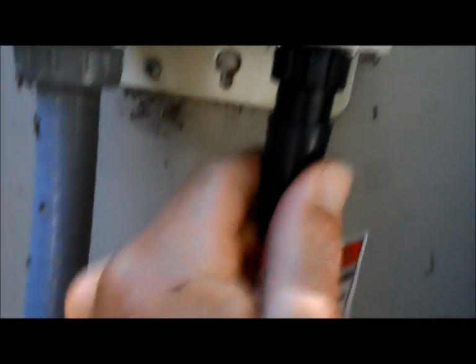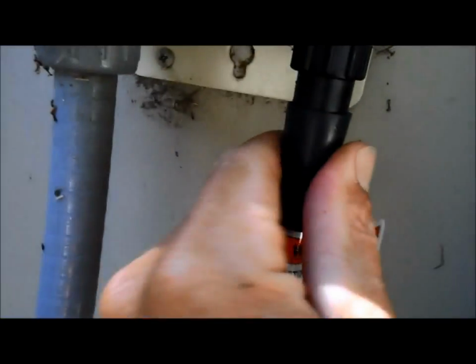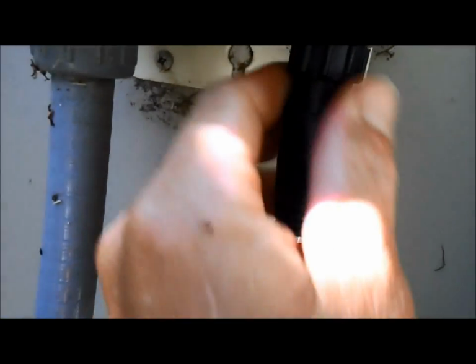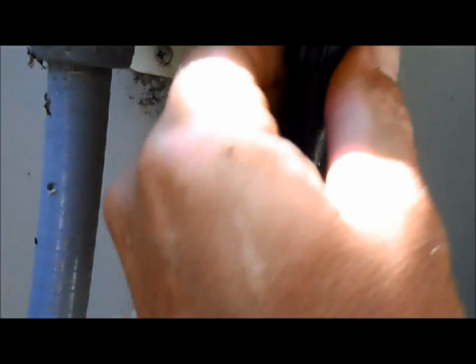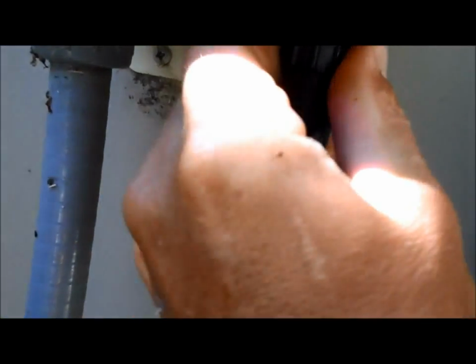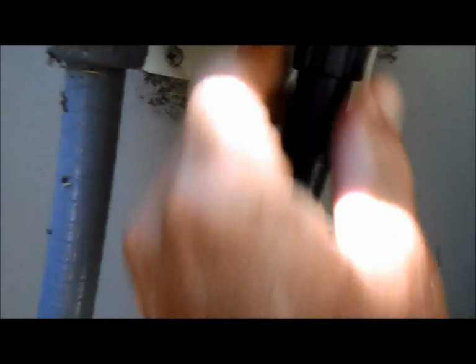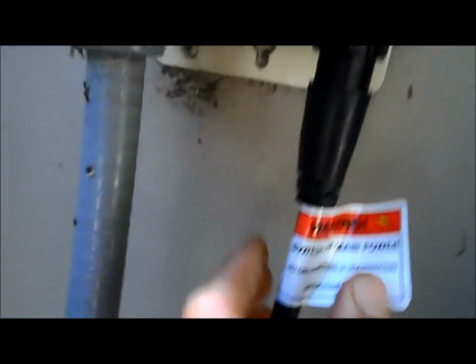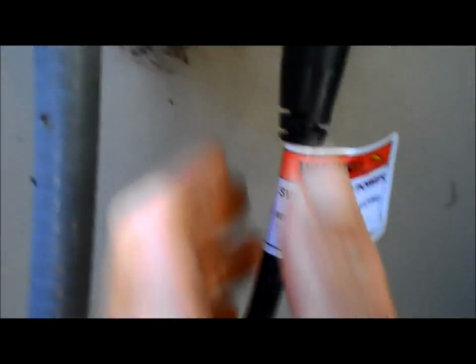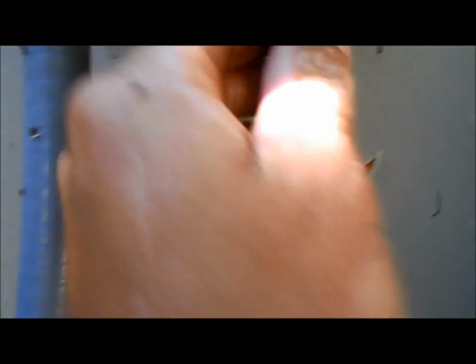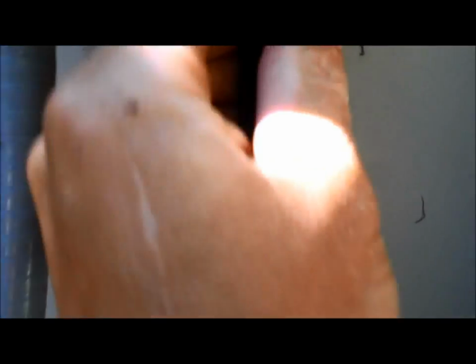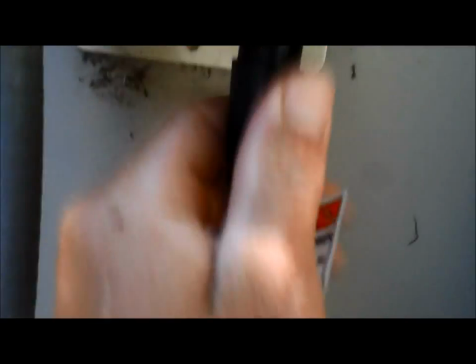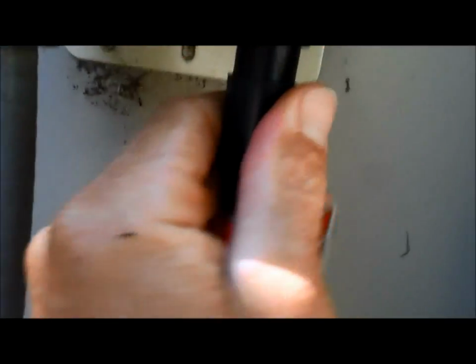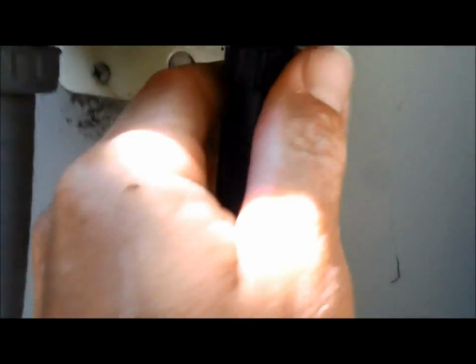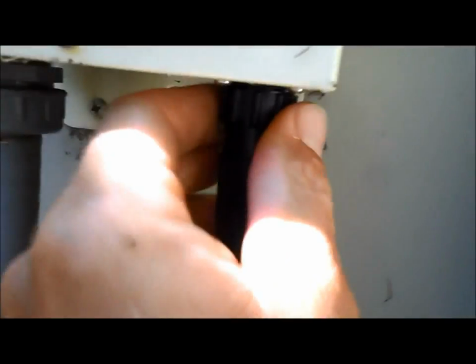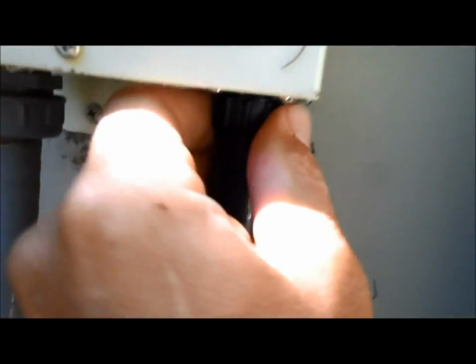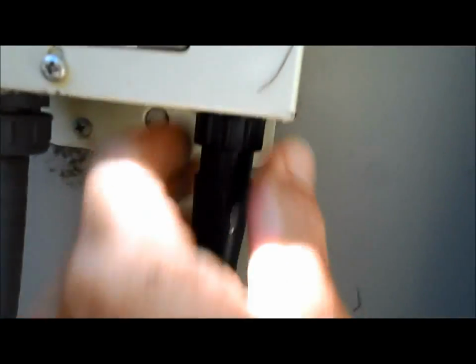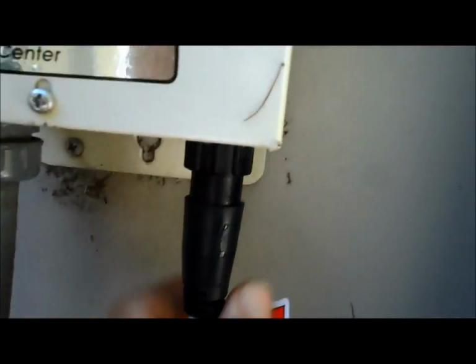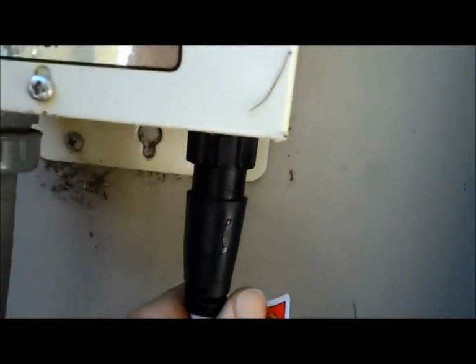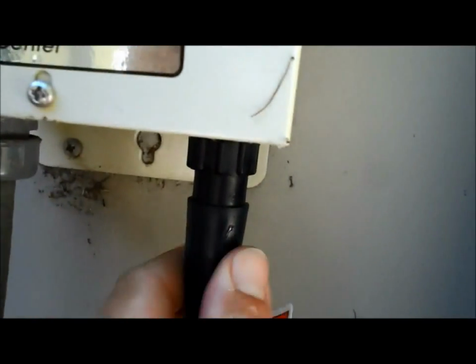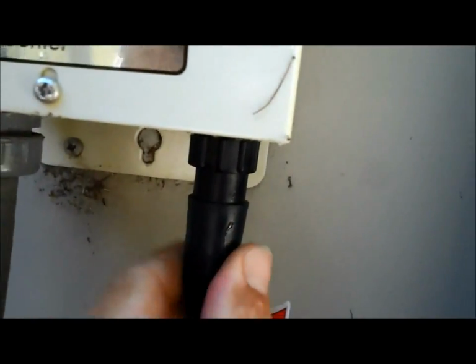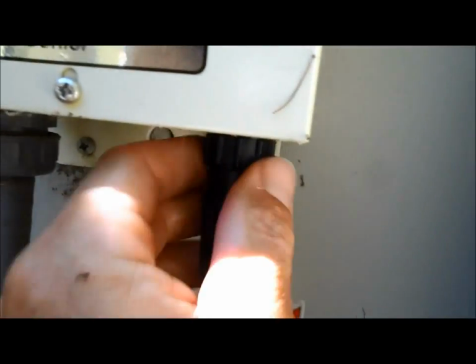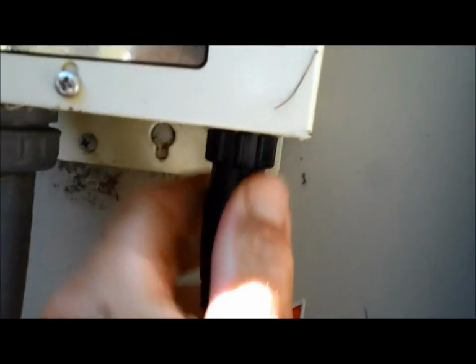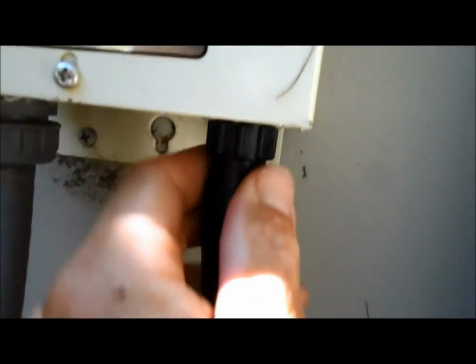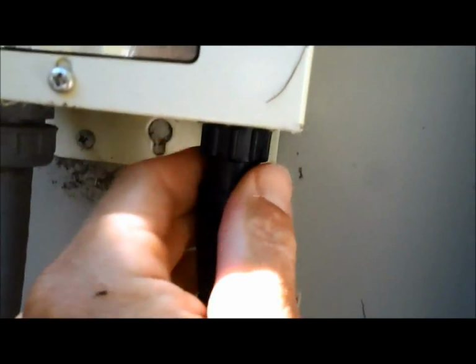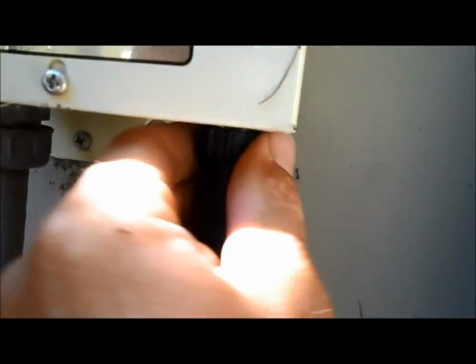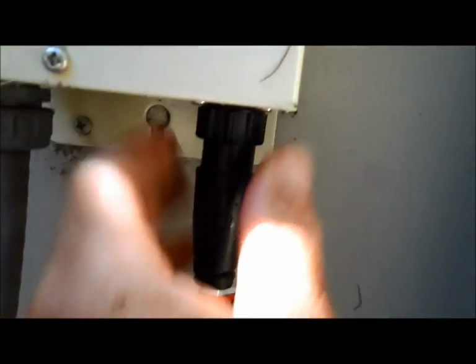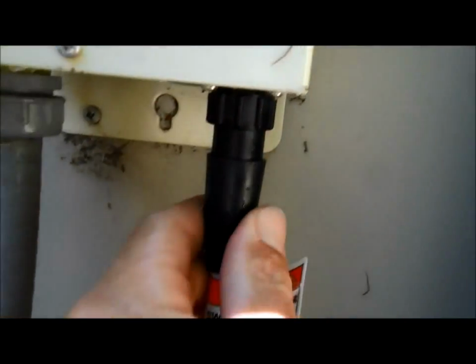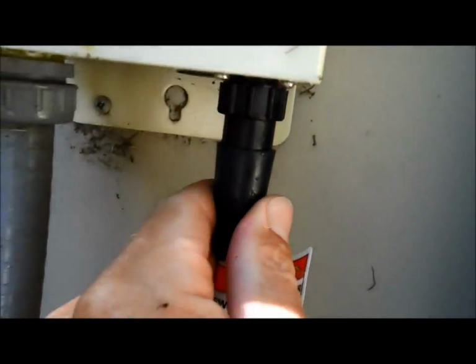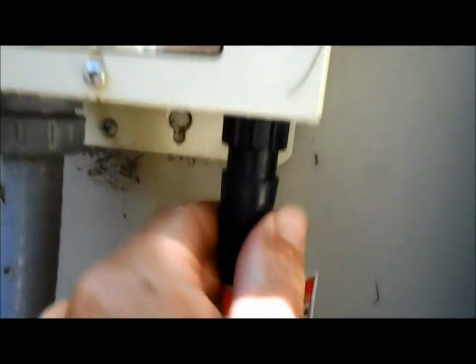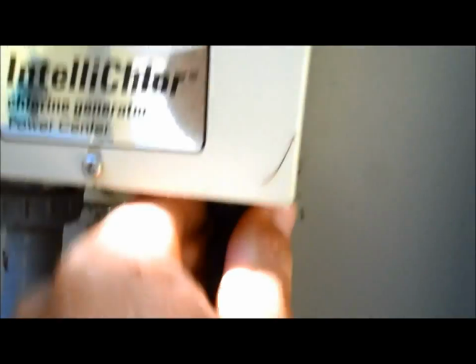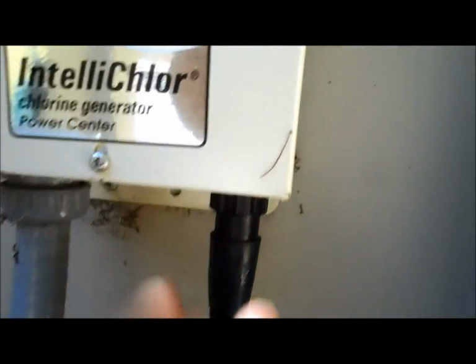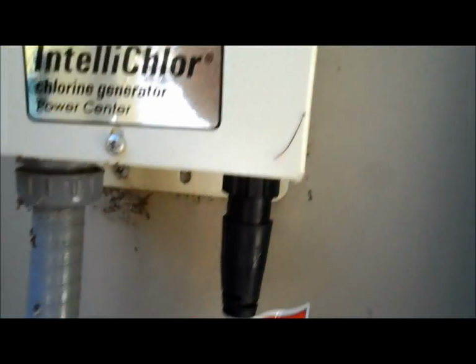You want to make sure when you plug in that cell that it's in there firm. If it's not in there firm, it won't activate — it's got to be just right in there.